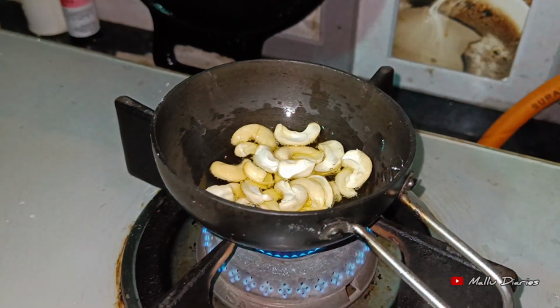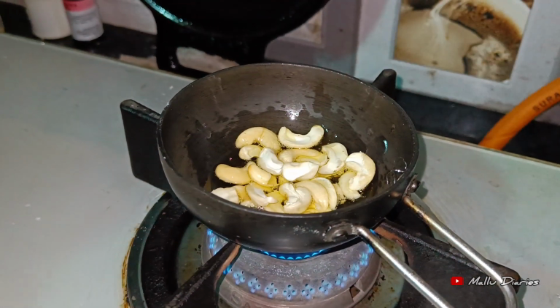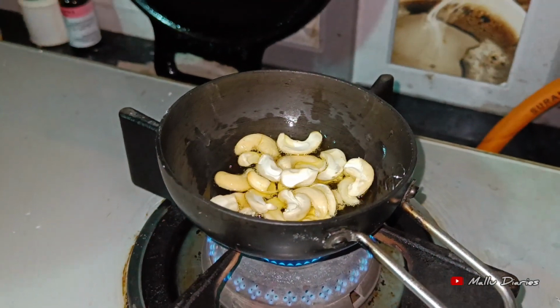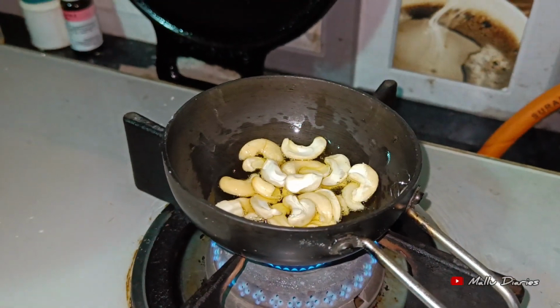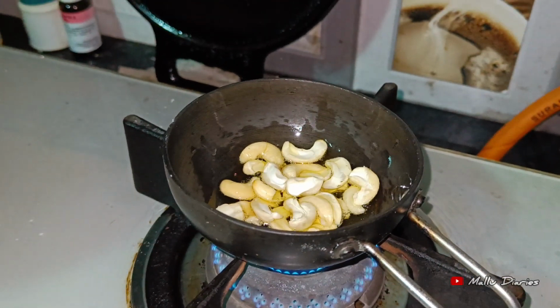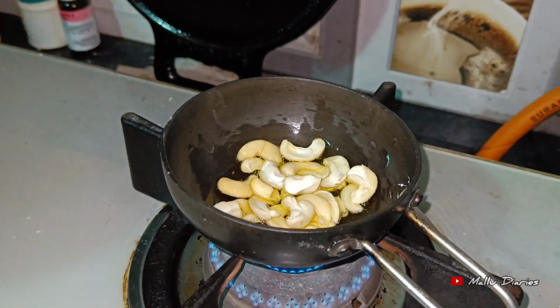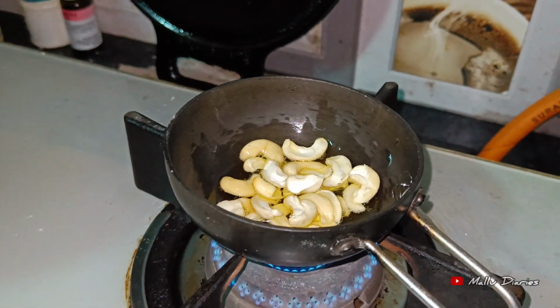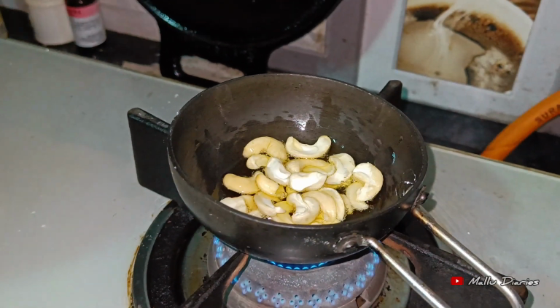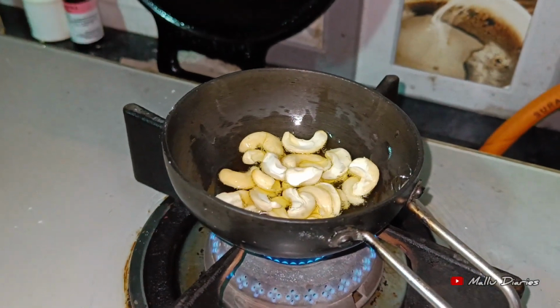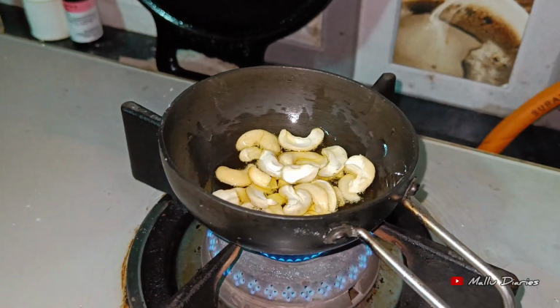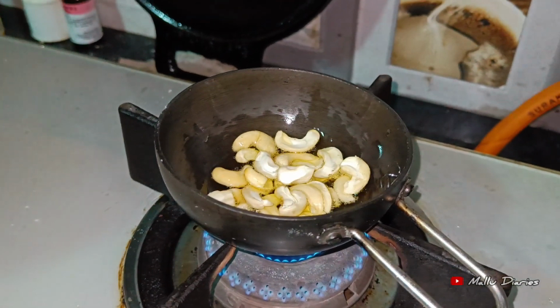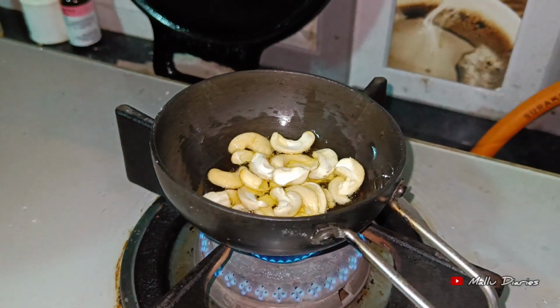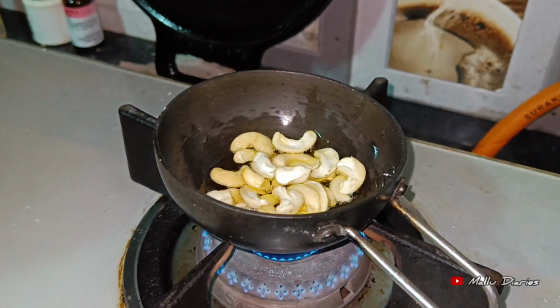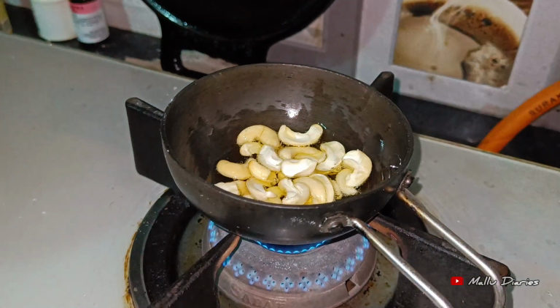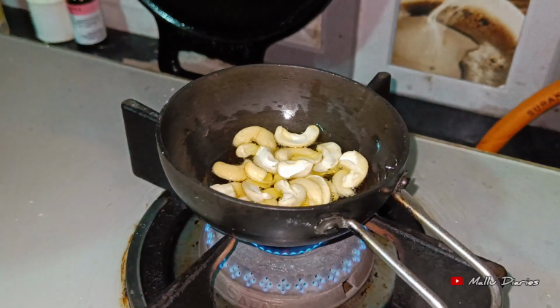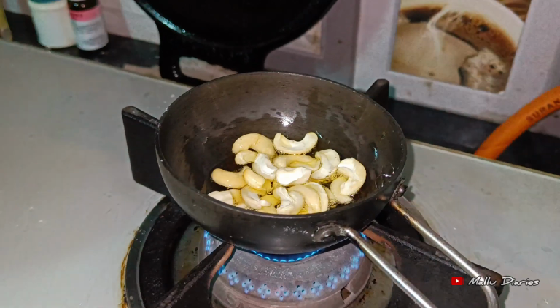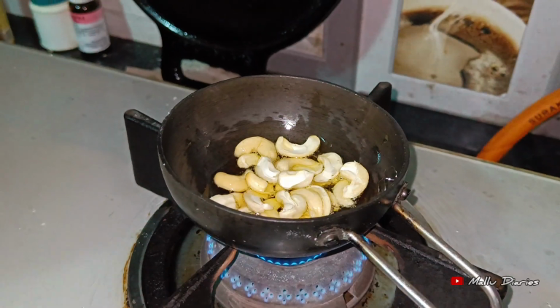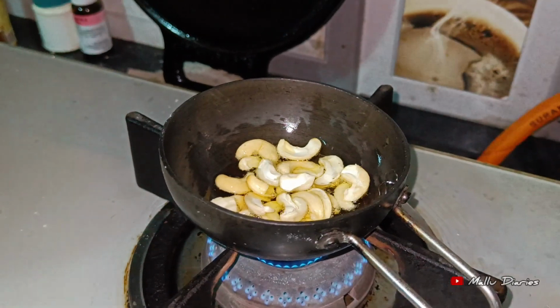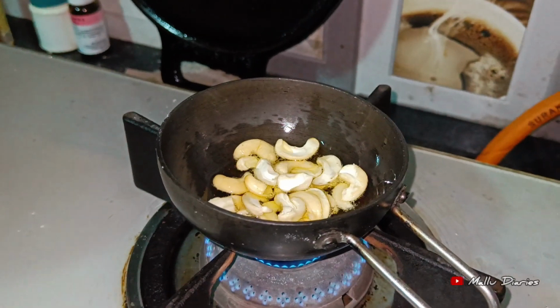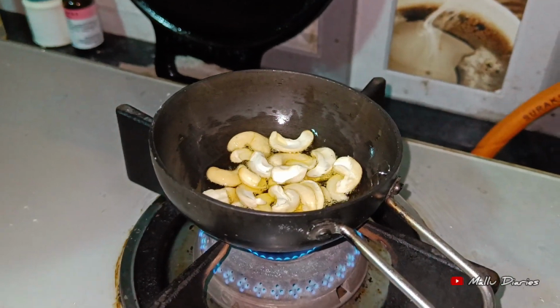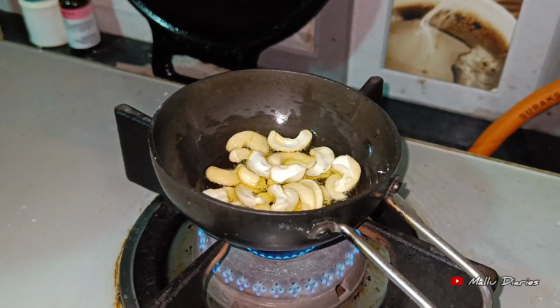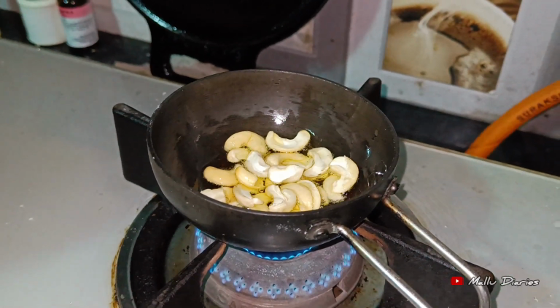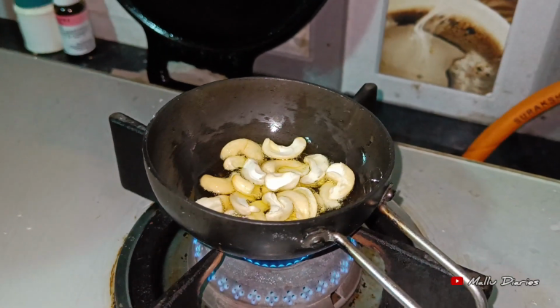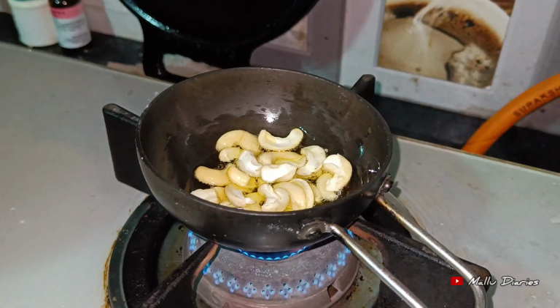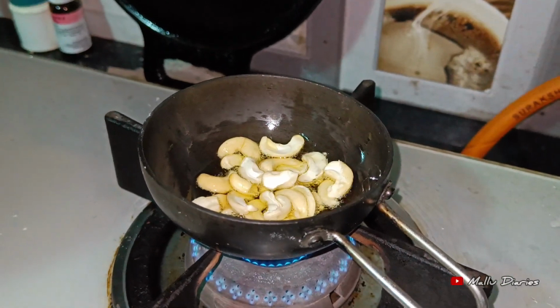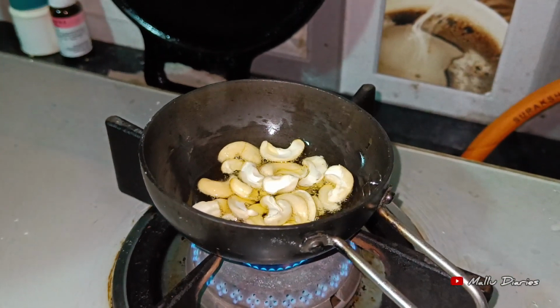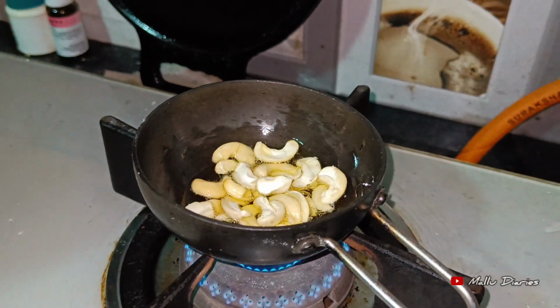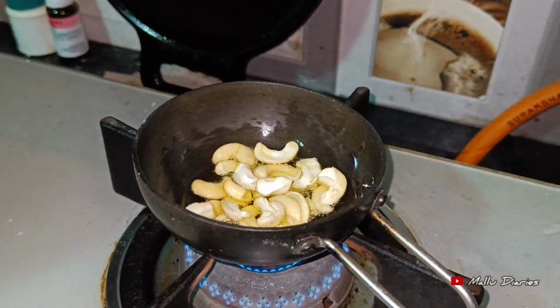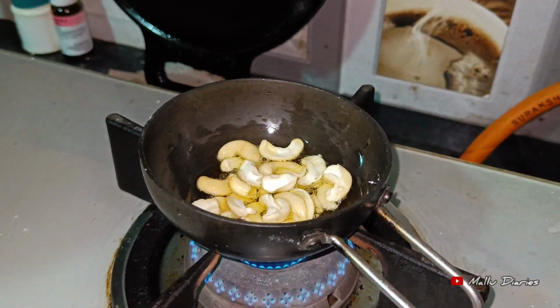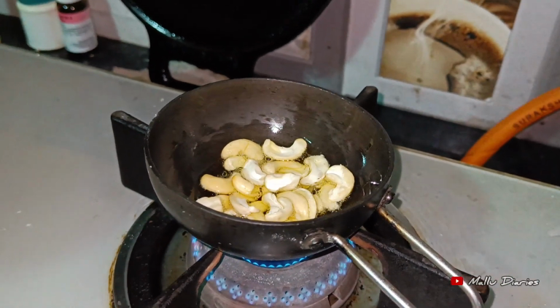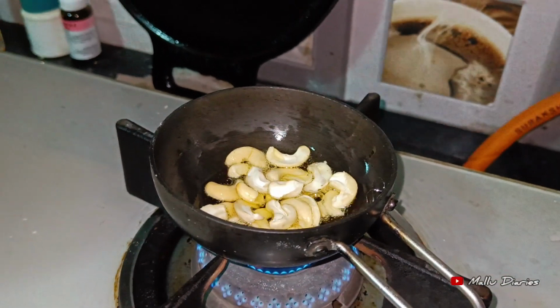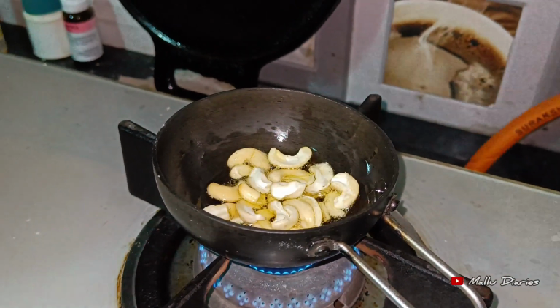We have a few cashew nuts. There is already a piece of cashew nuts. We are going to roast it.